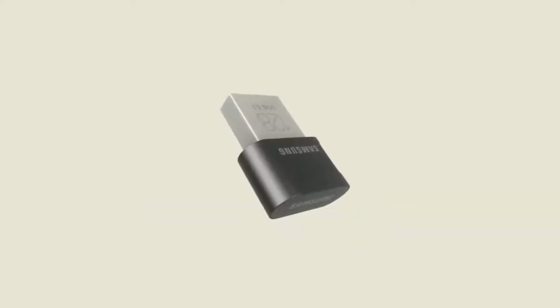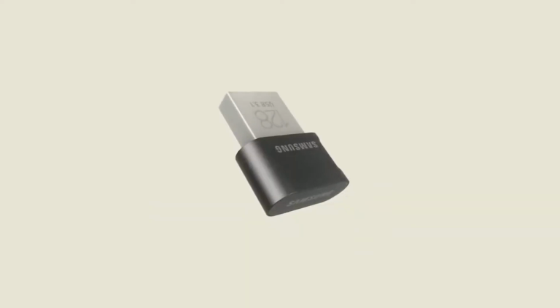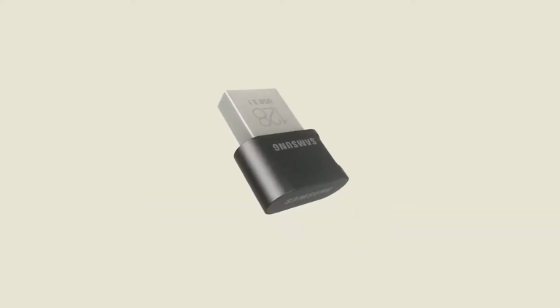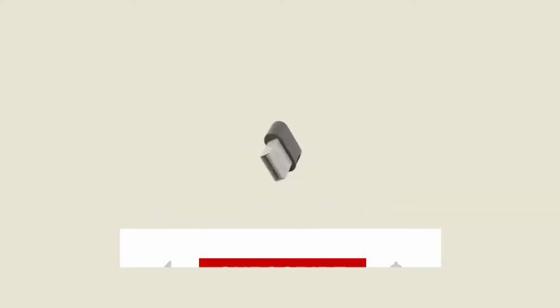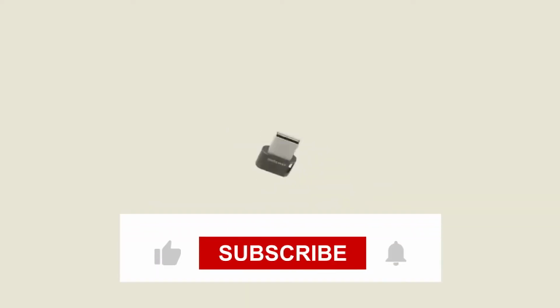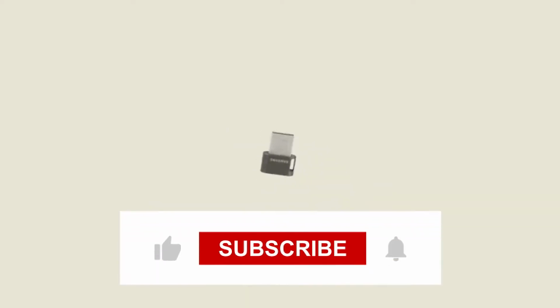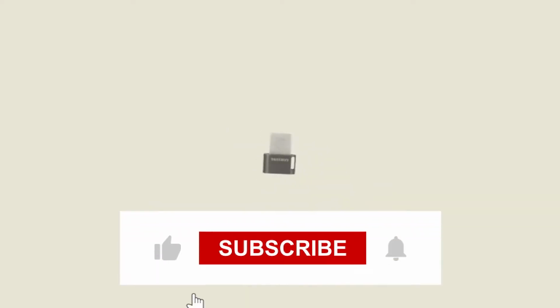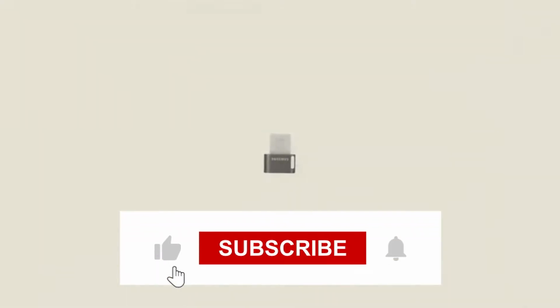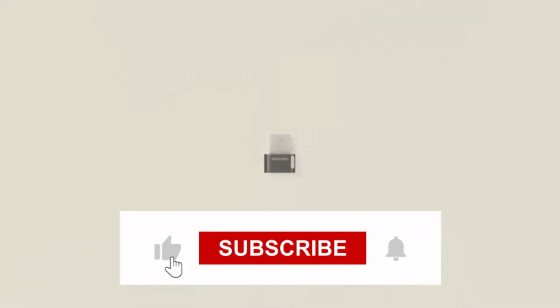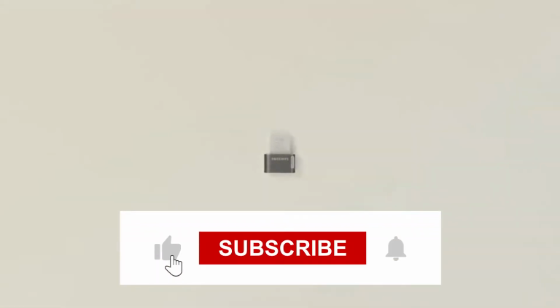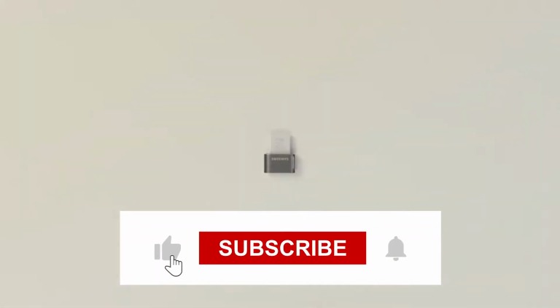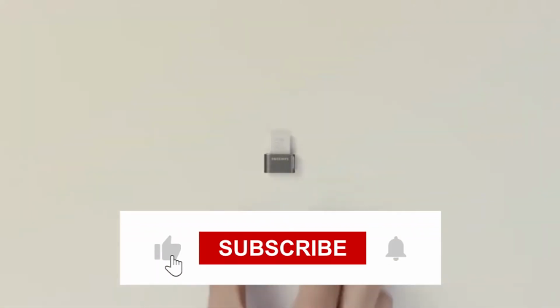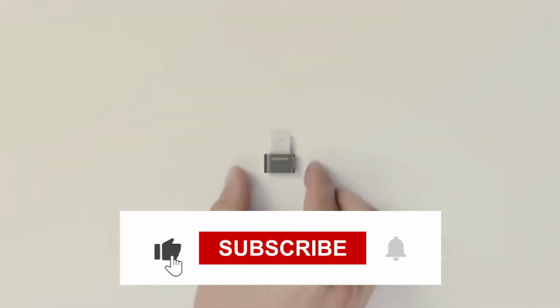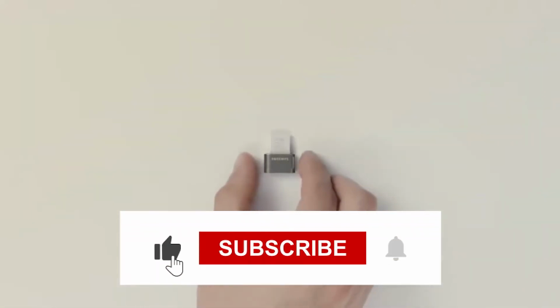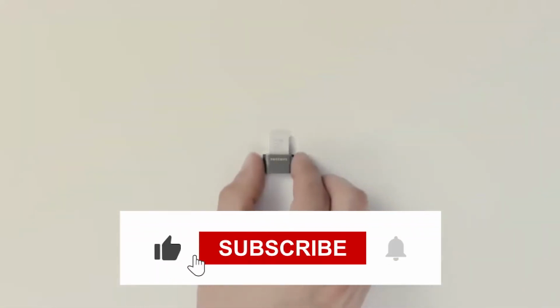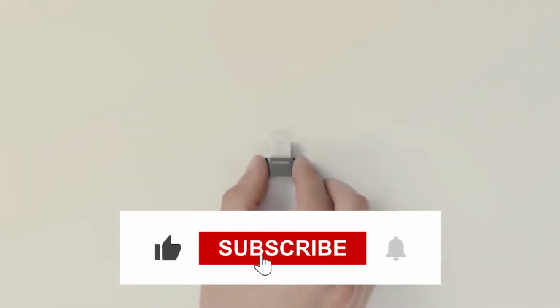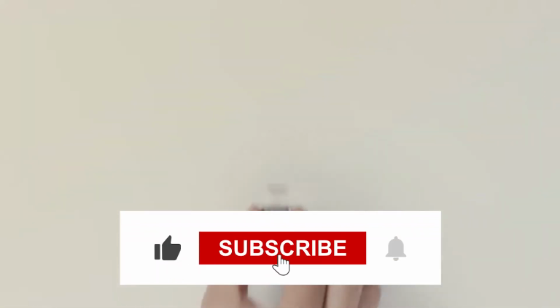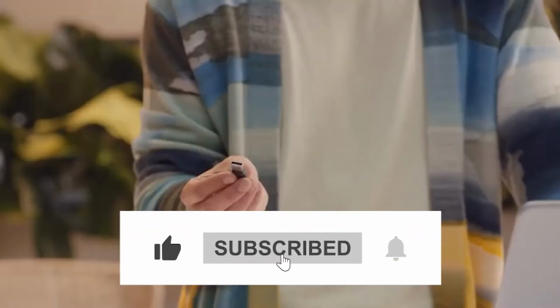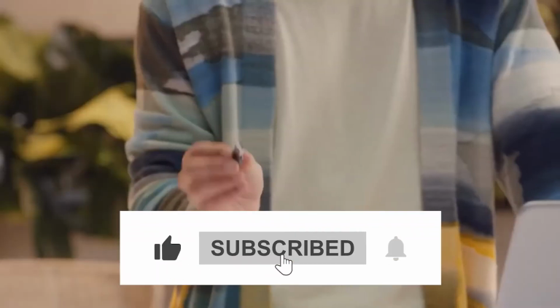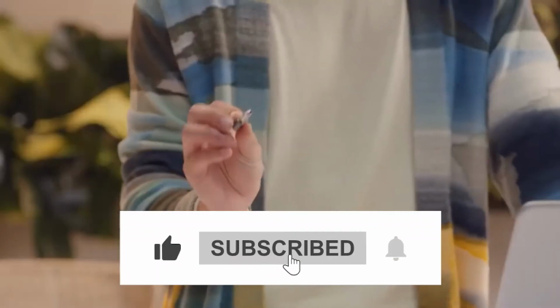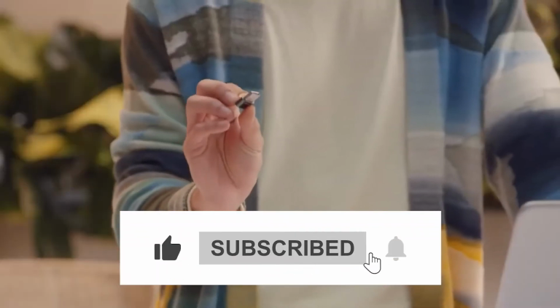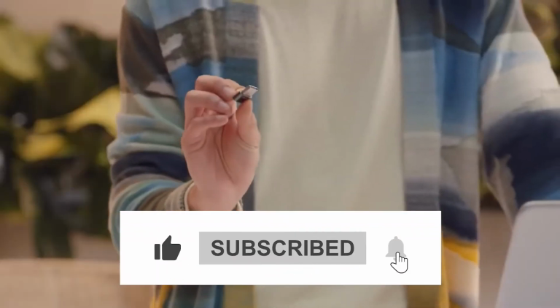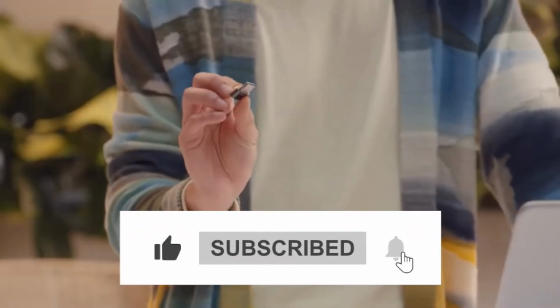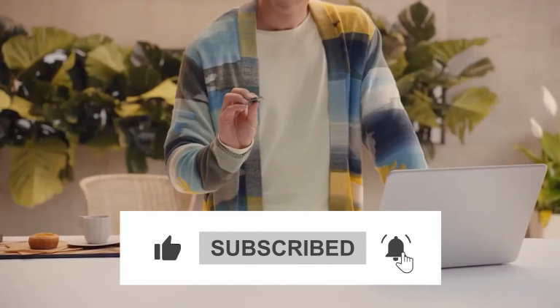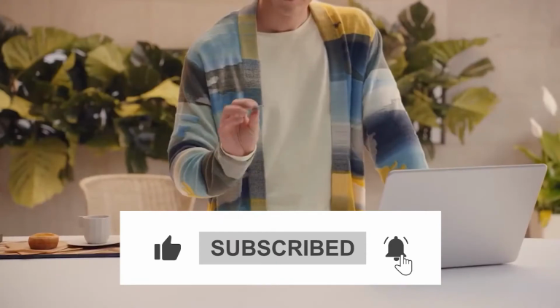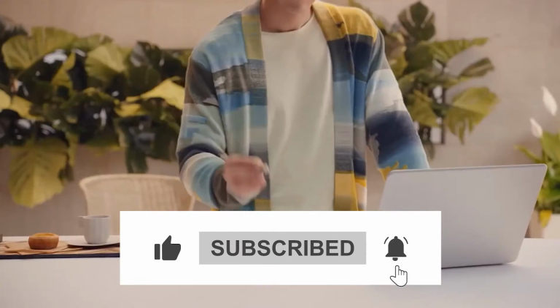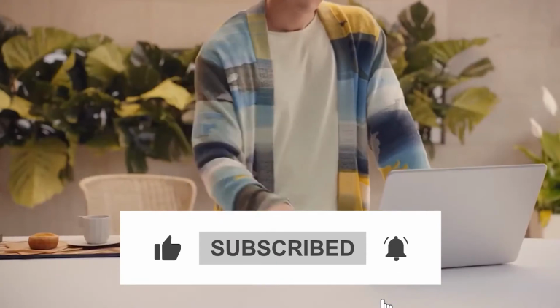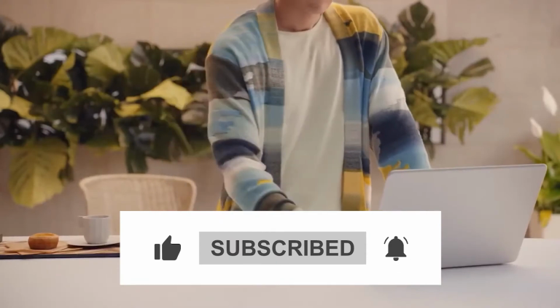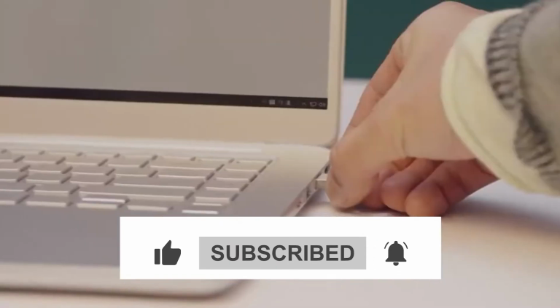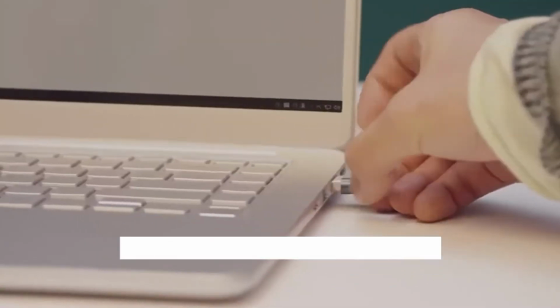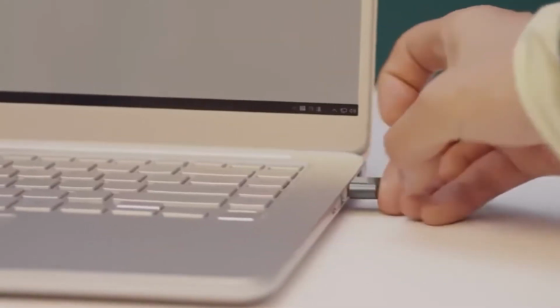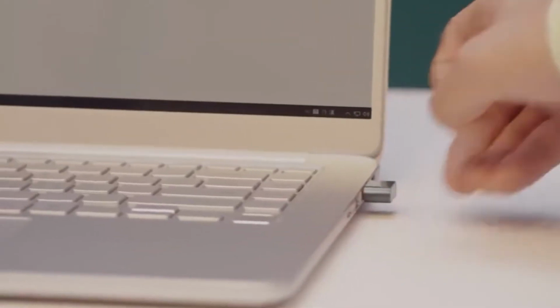Before we begin today's video, don't forget to subscribe to our YouTube channel and hit the bell icon for future updates.